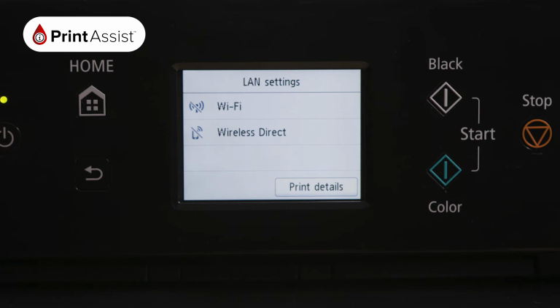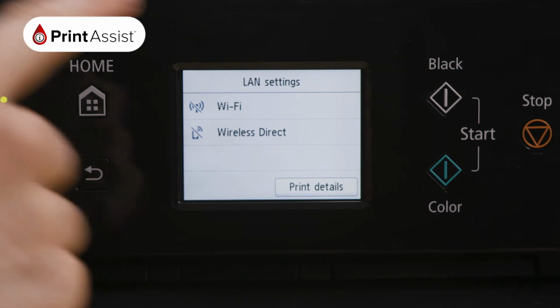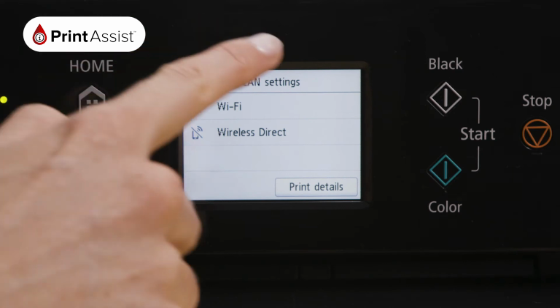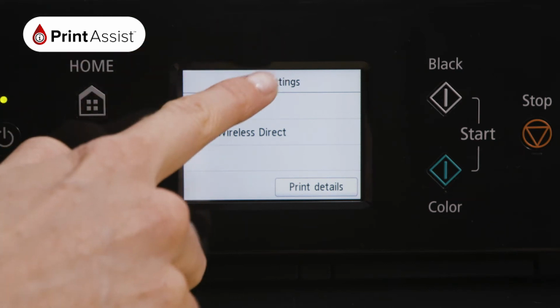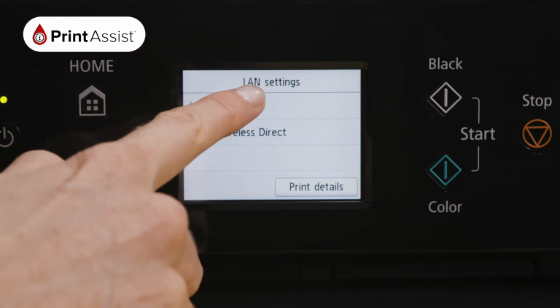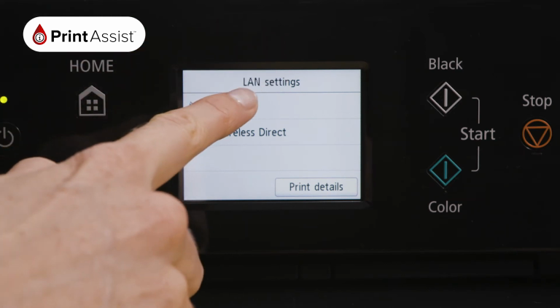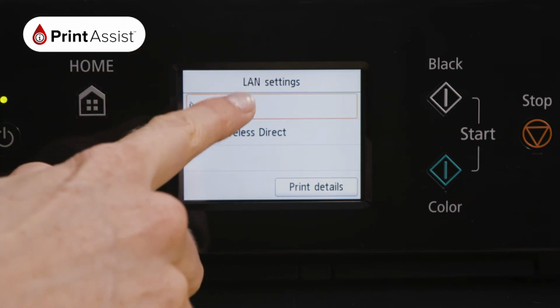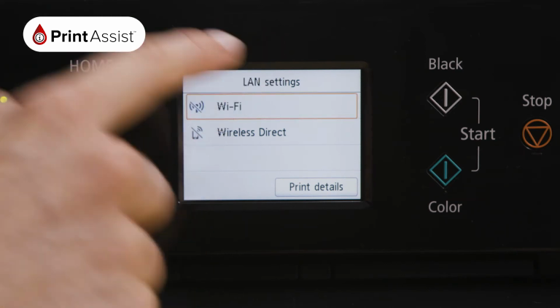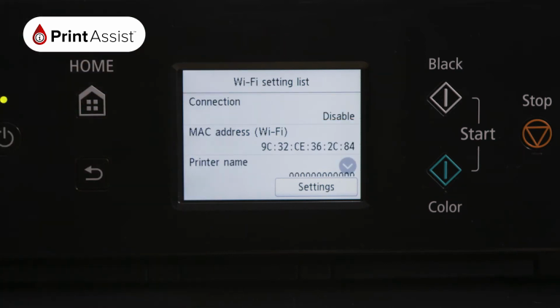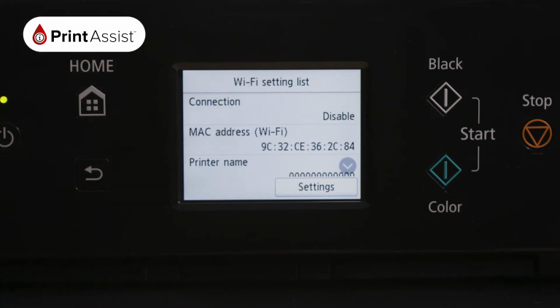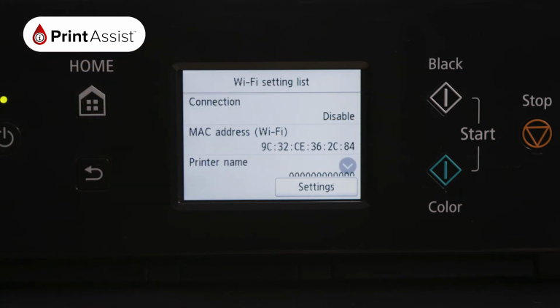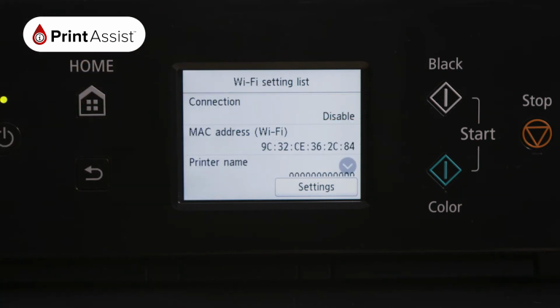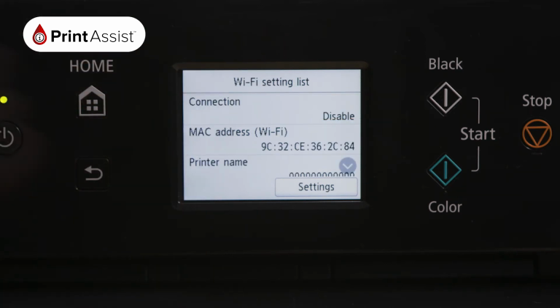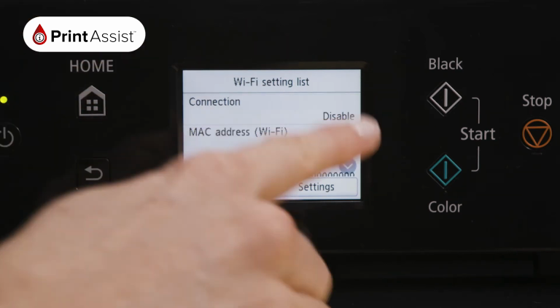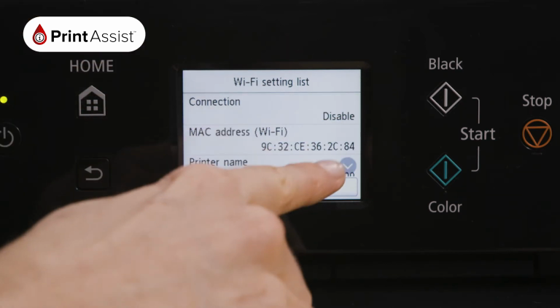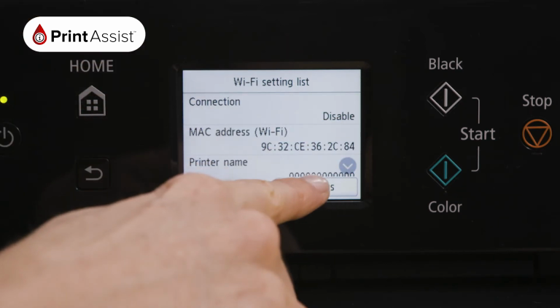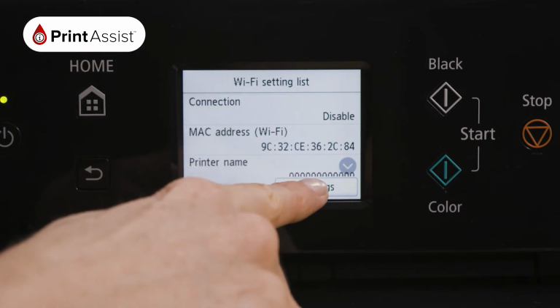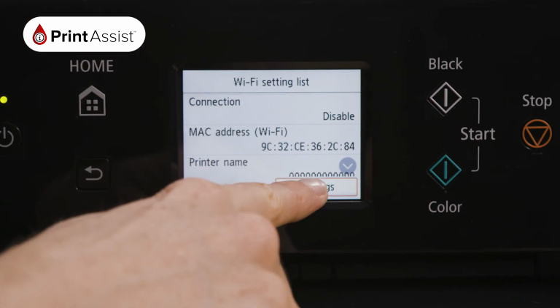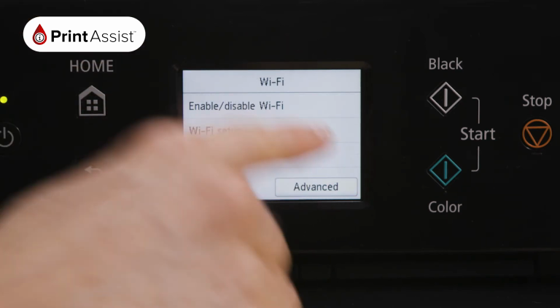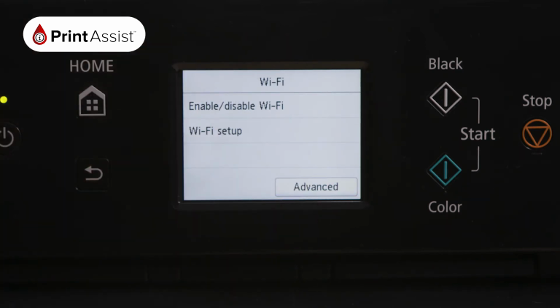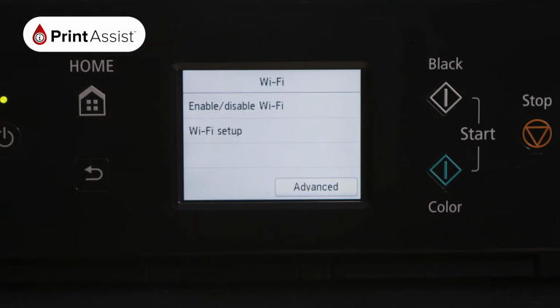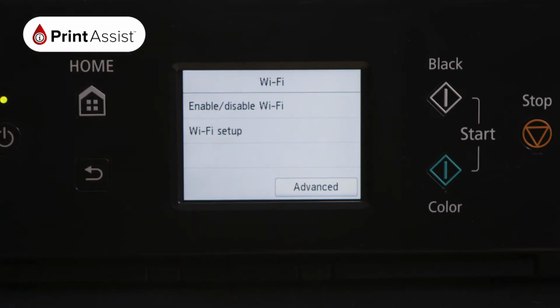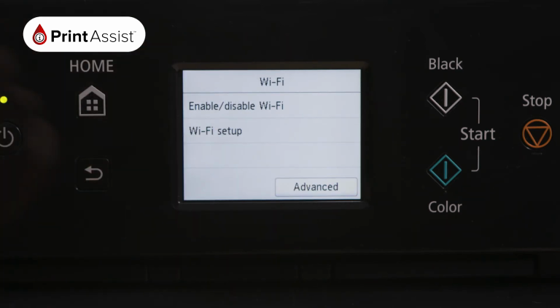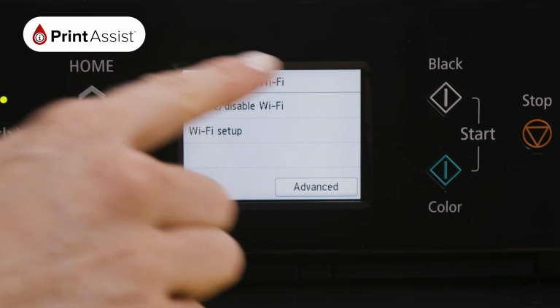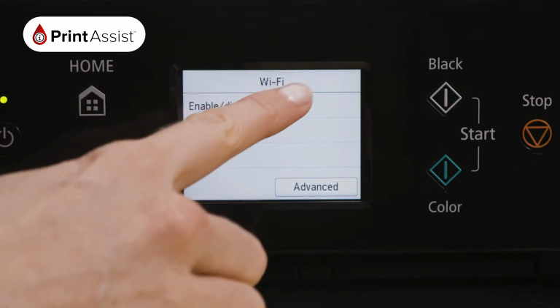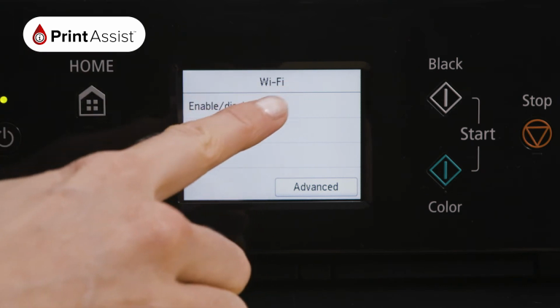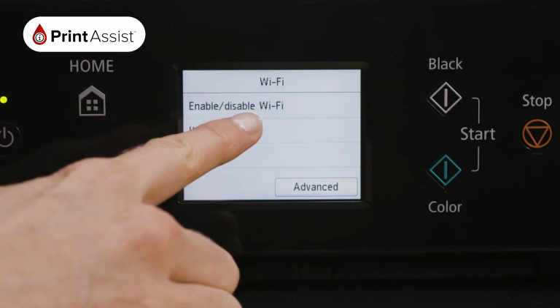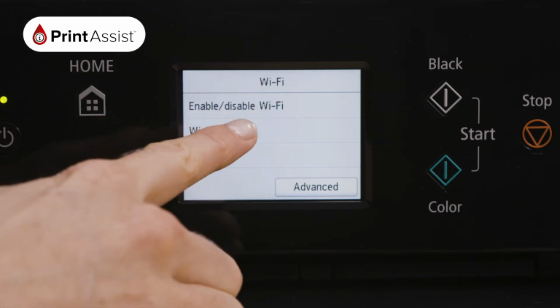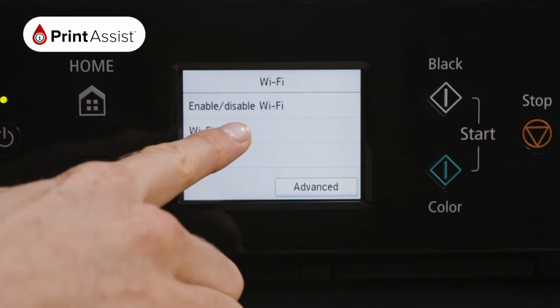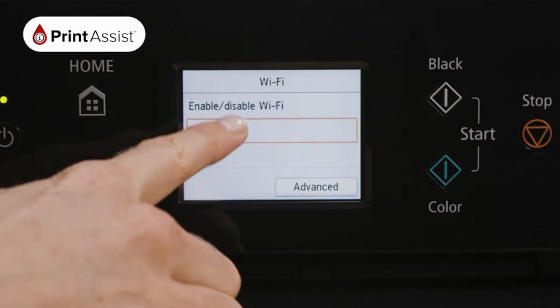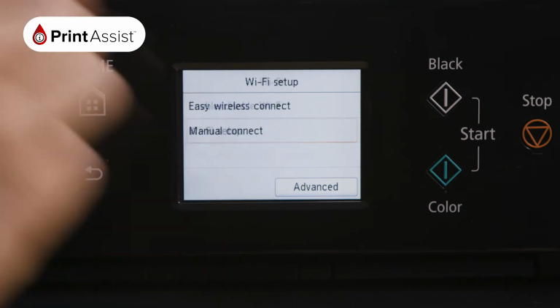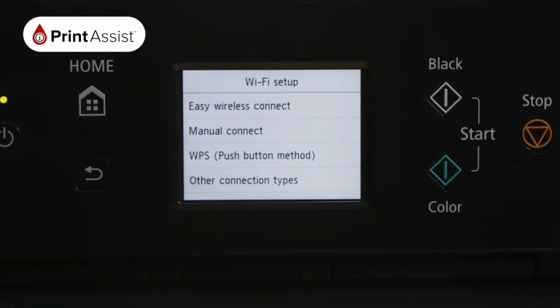Select Wi-Fi. At the bottom, press Settings, then Wi-Fi Setup. Choose Manual Connect.